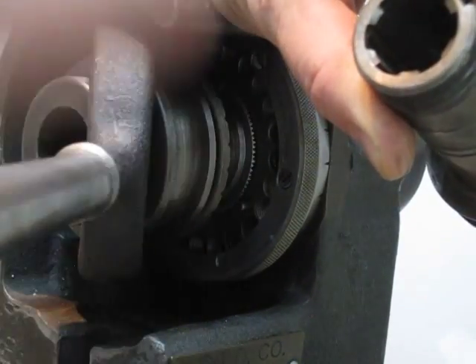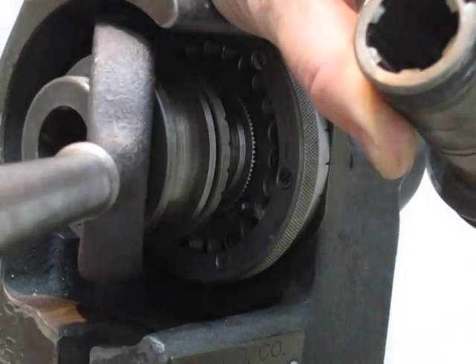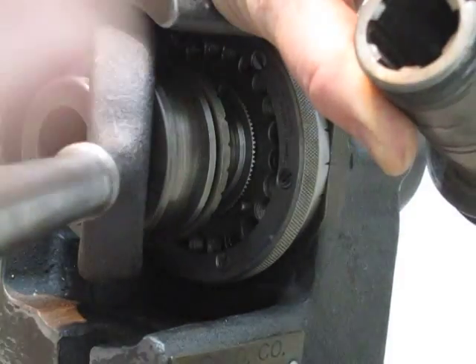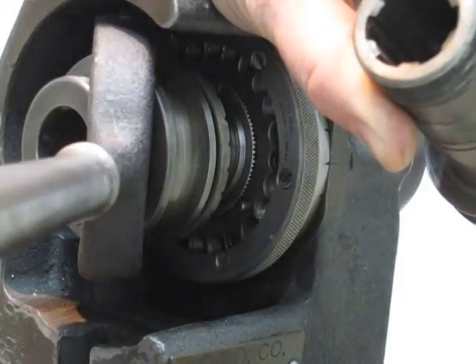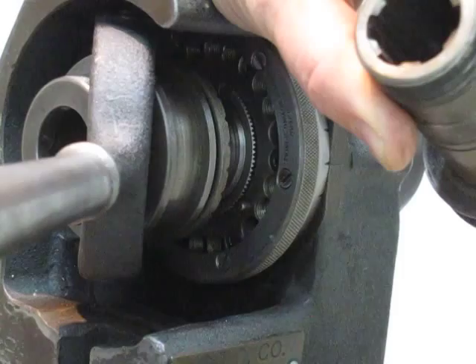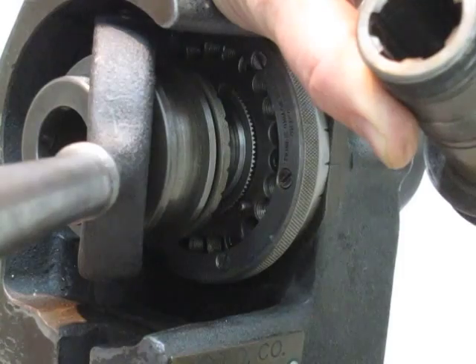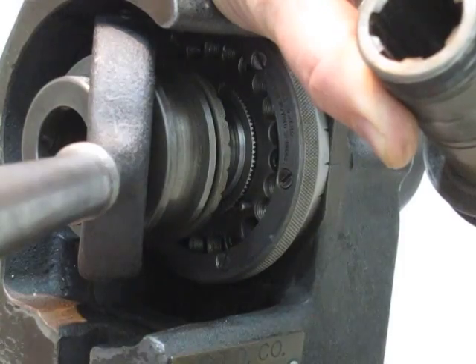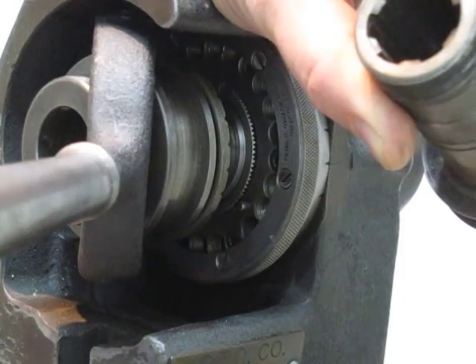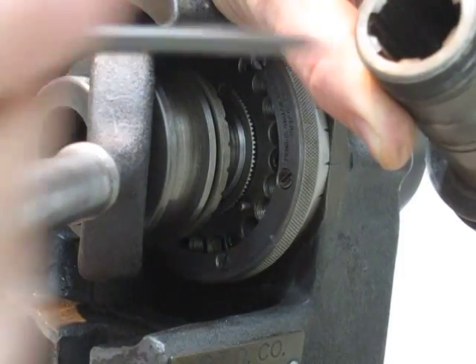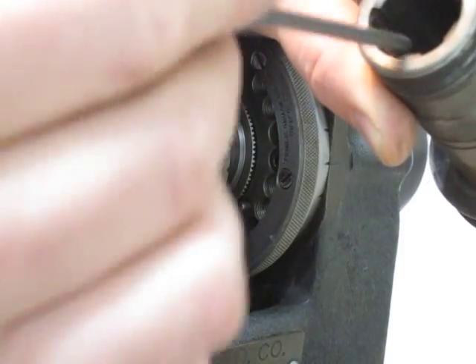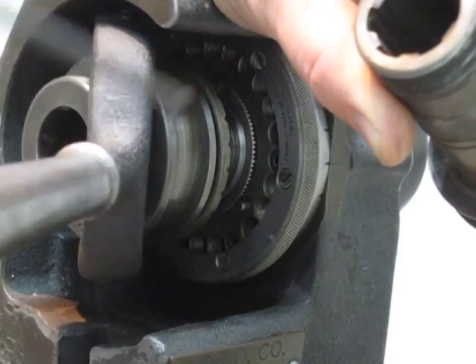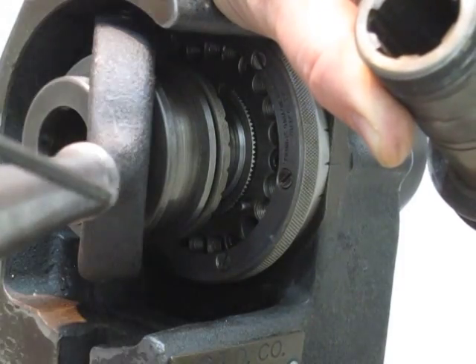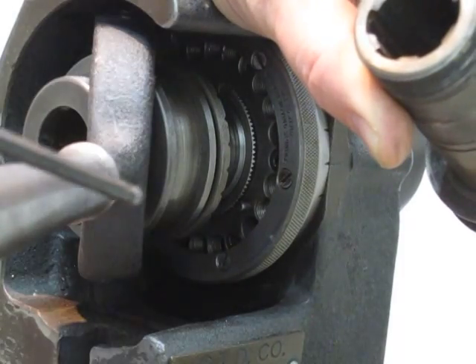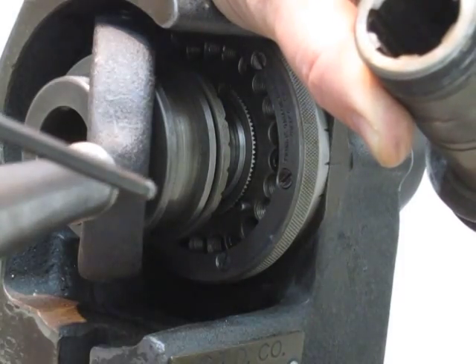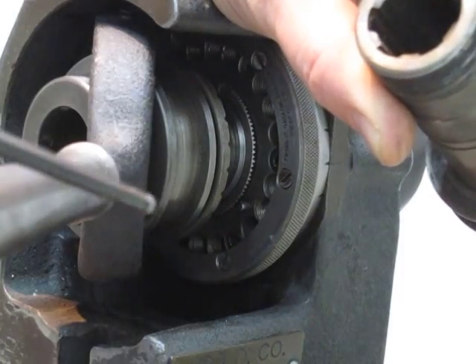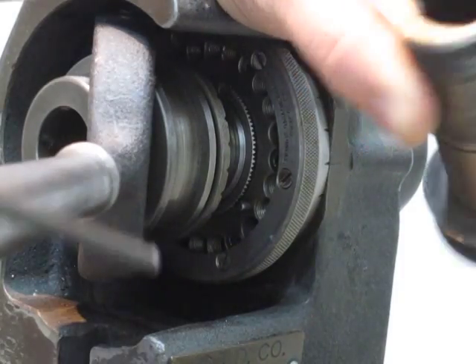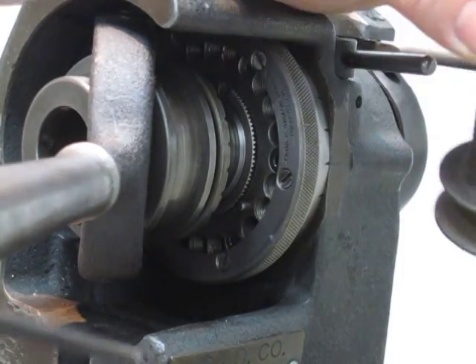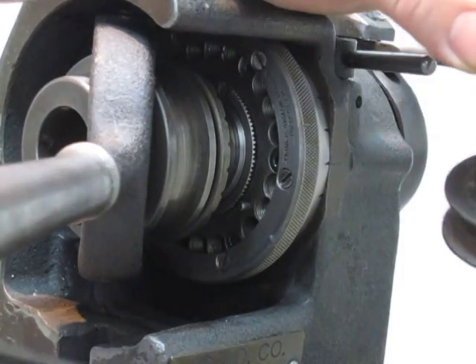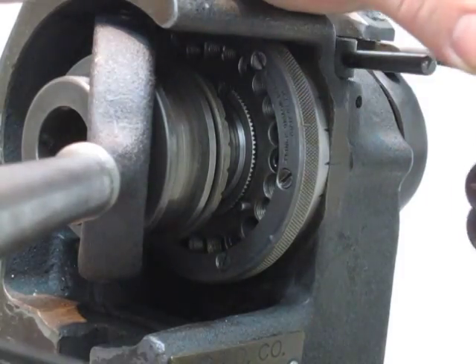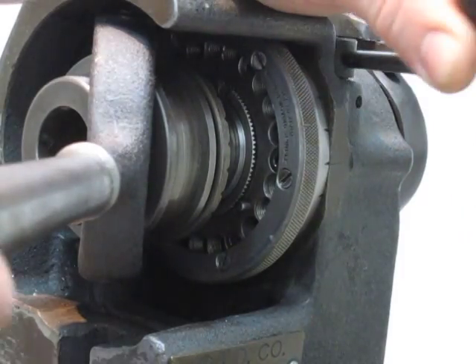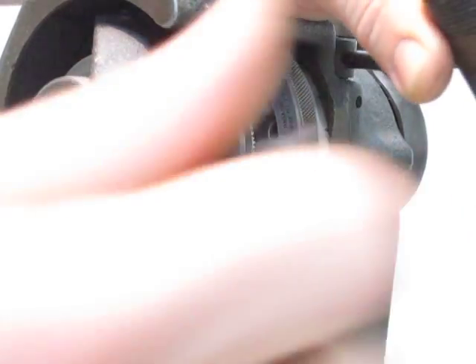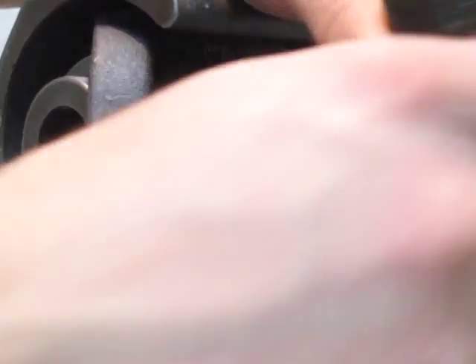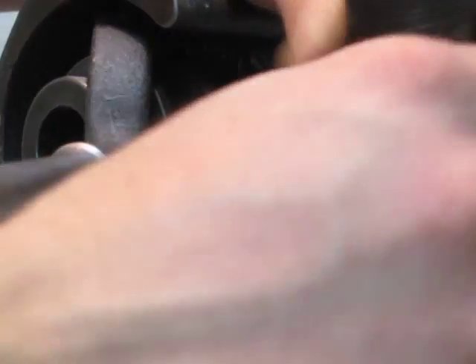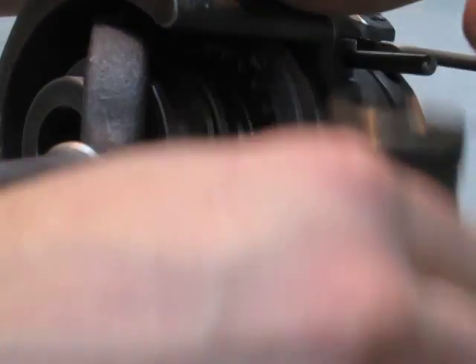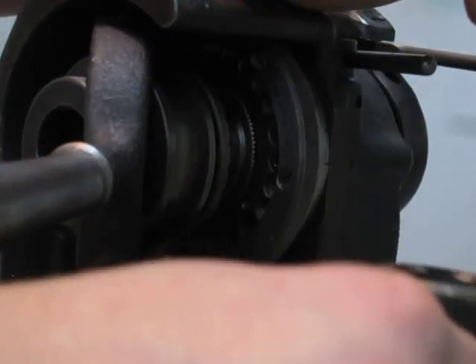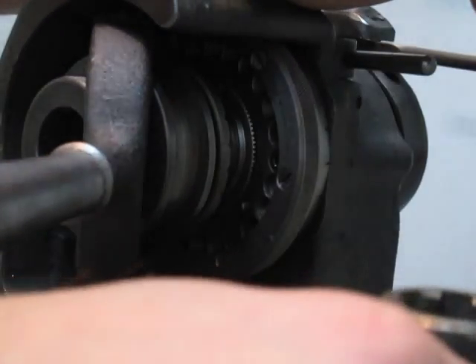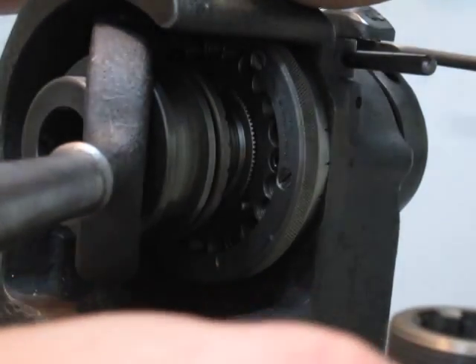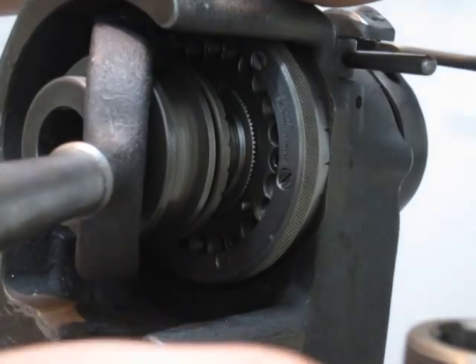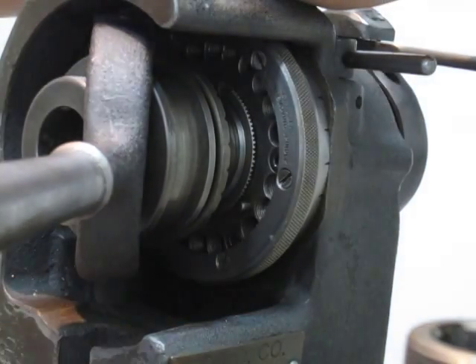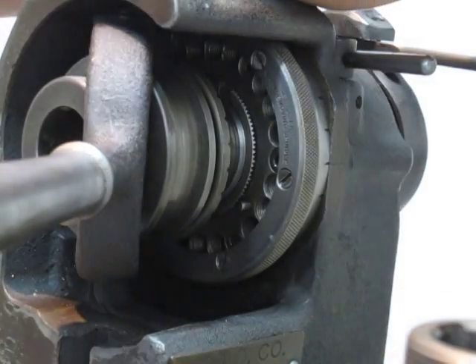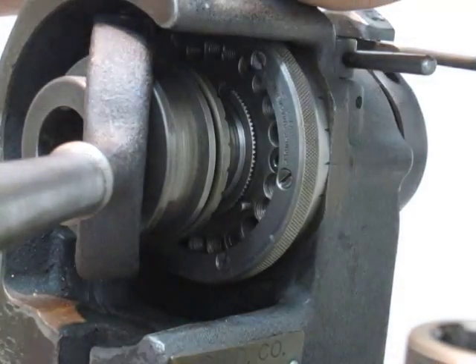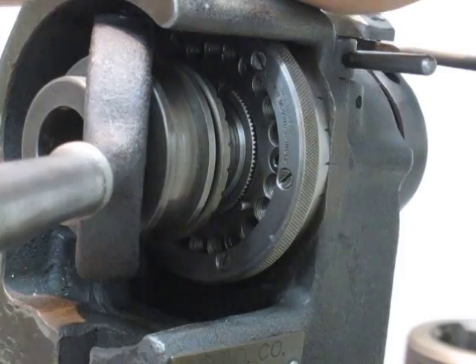The bonus here is I can get back to where I need to be, so I can cut both sides of this, take a measurement, and if it isn't what I need it to be, I can get back to the spot accurately and just take a few more passes to open it up a little bit more. So there you go — I just thought I'd show you that quick.